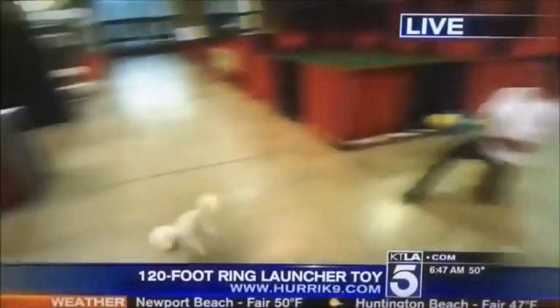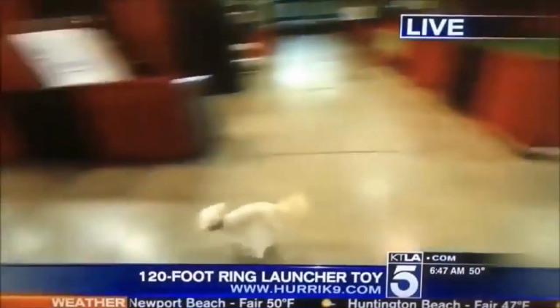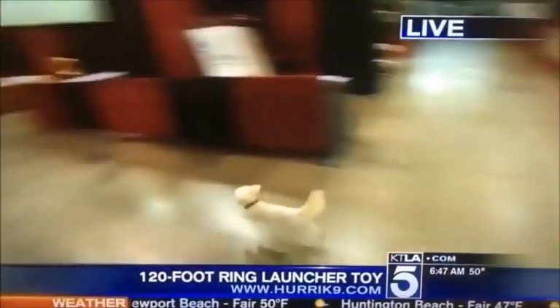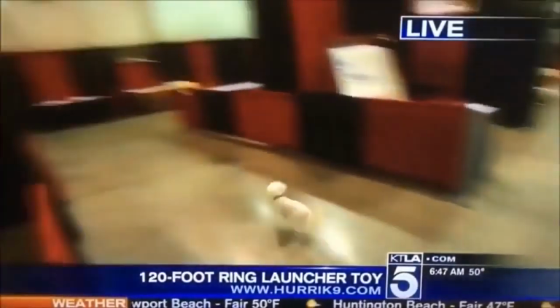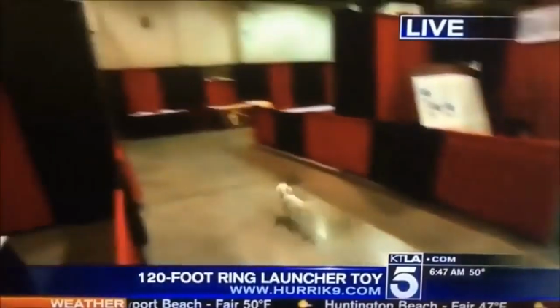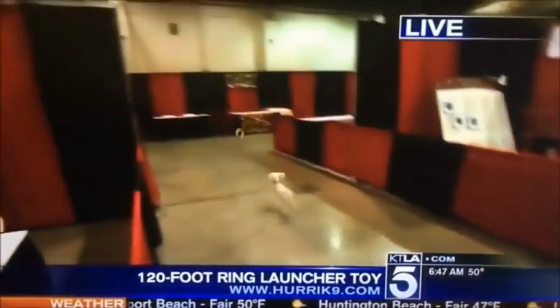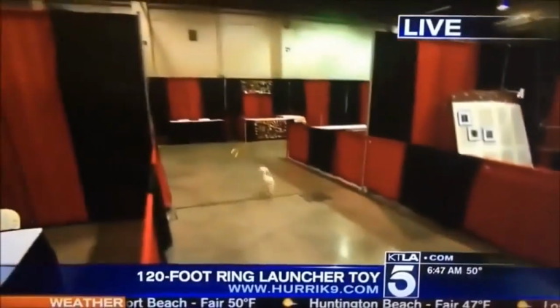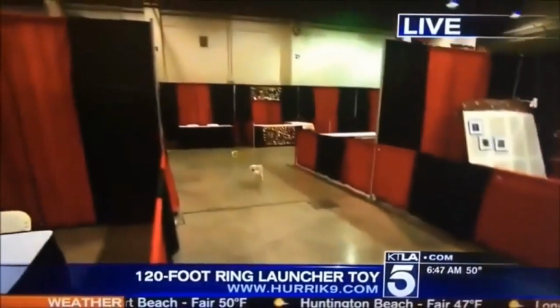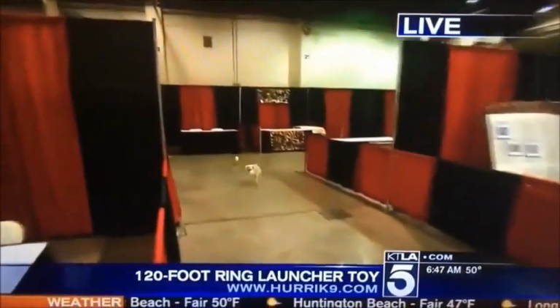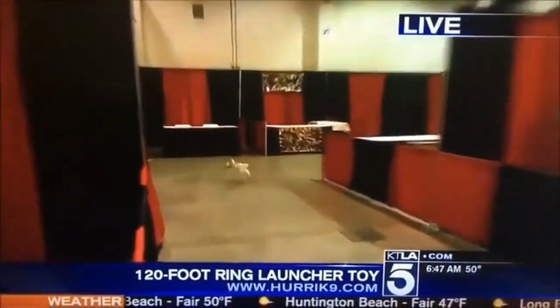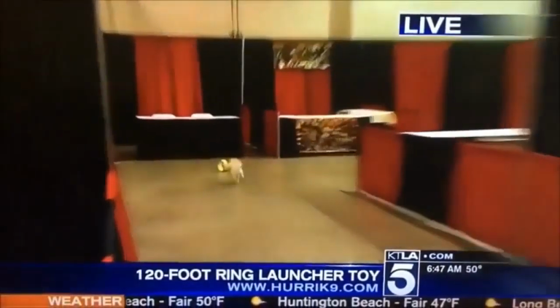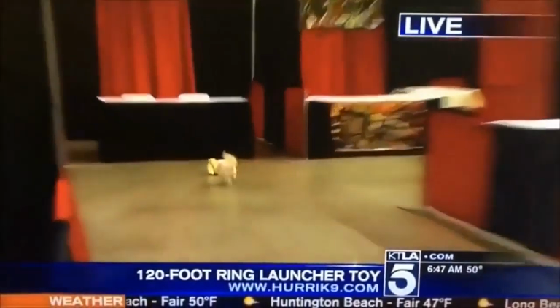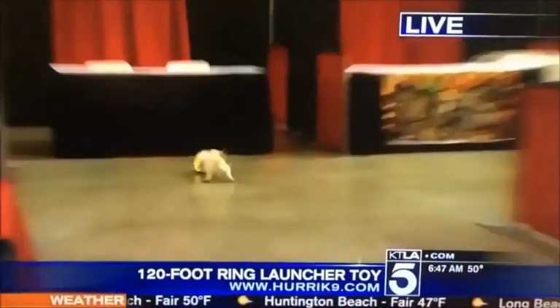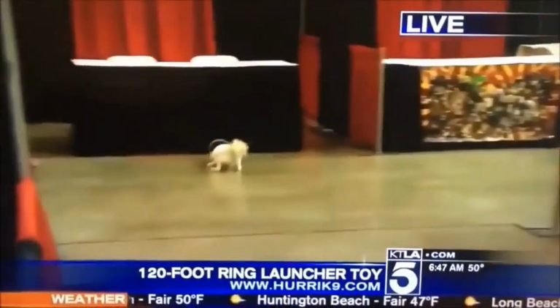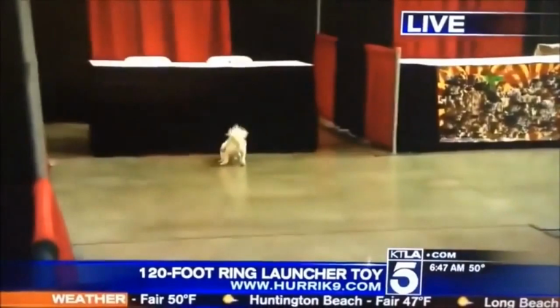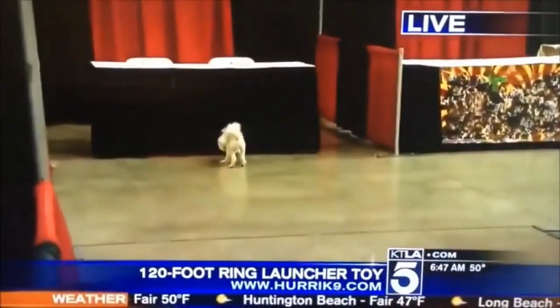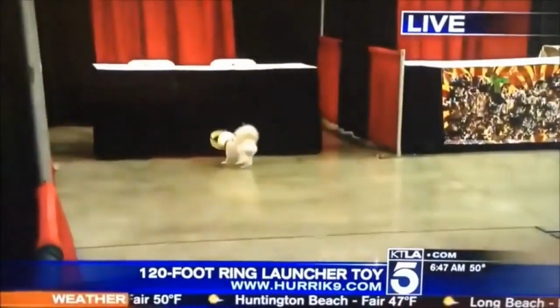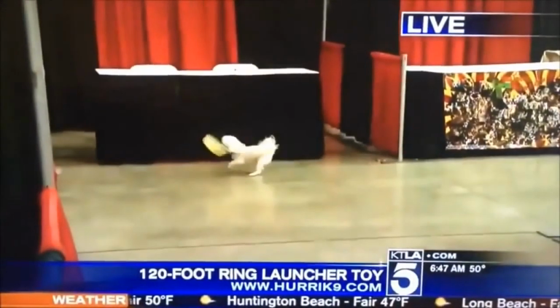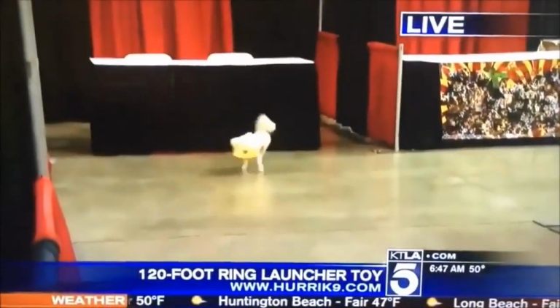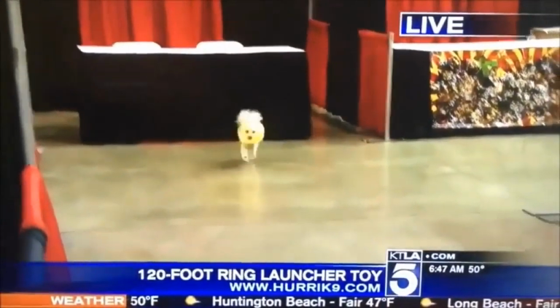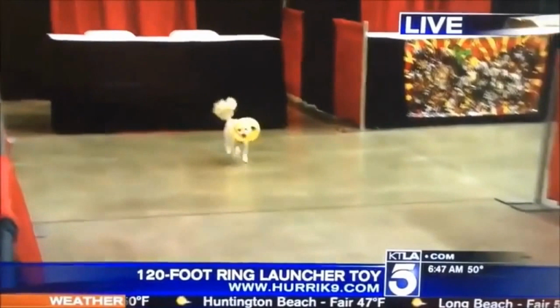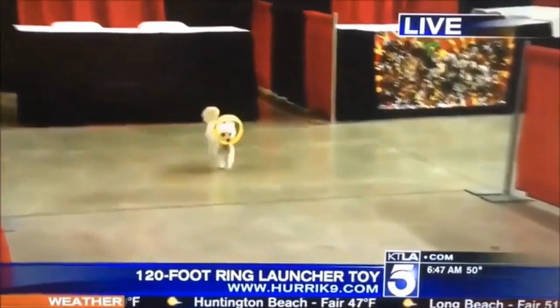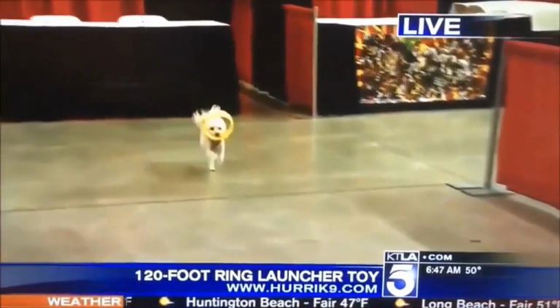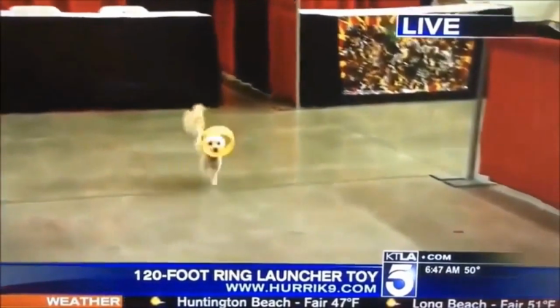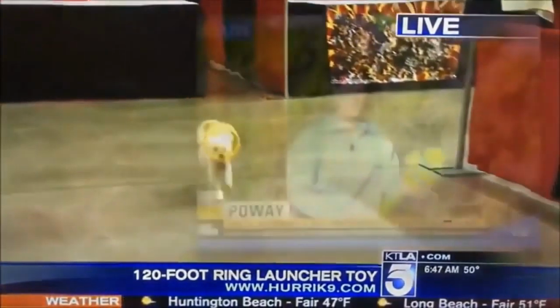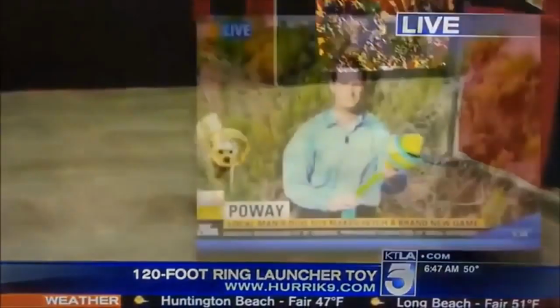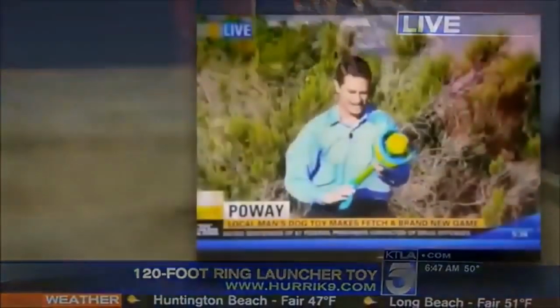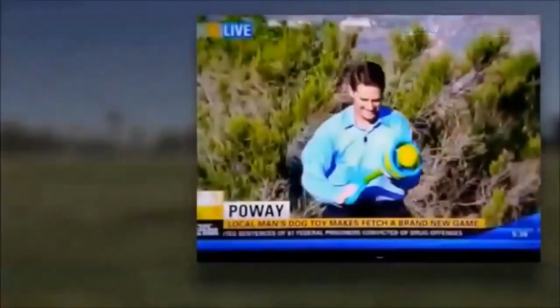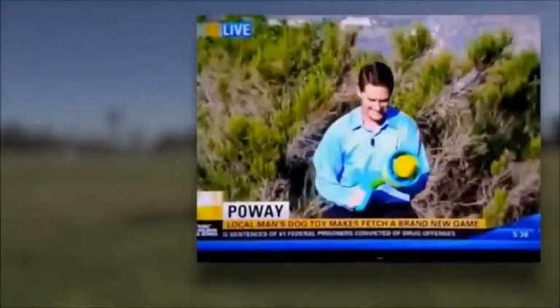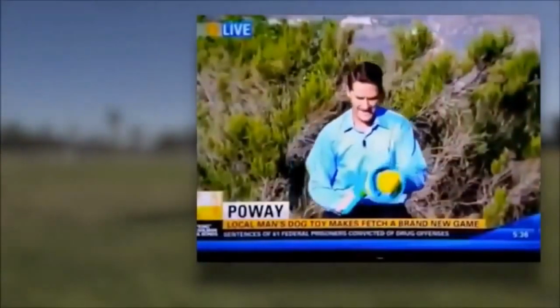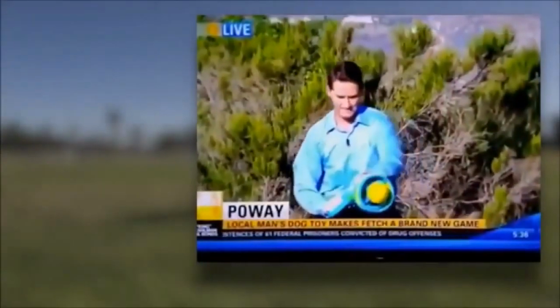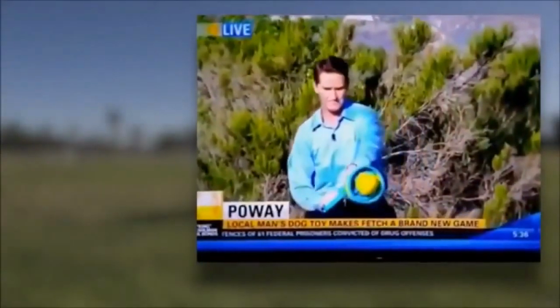Within months after launch, the Hurricane 9 was already featured on the news. Check this out.